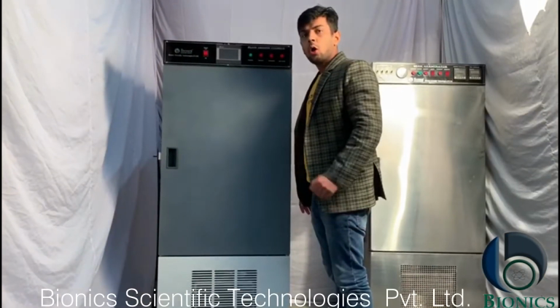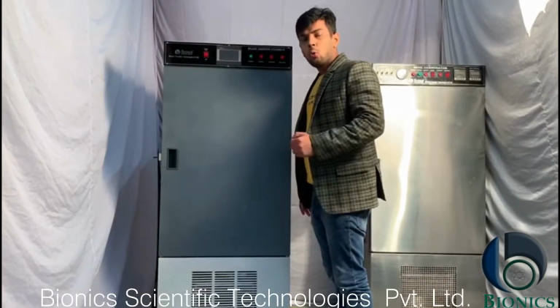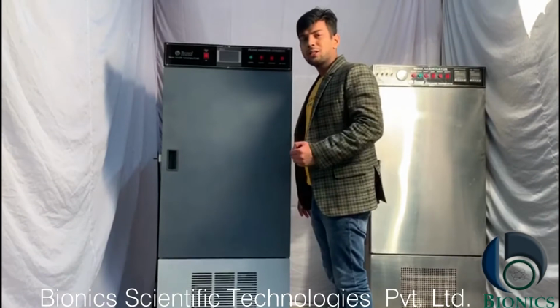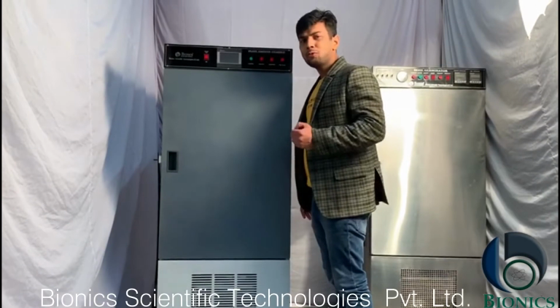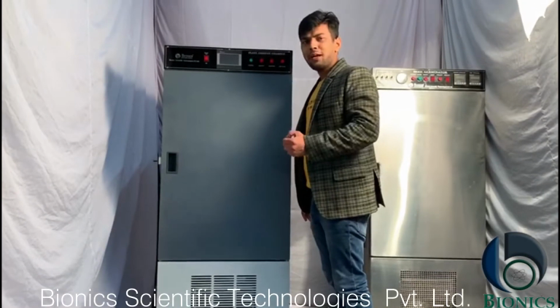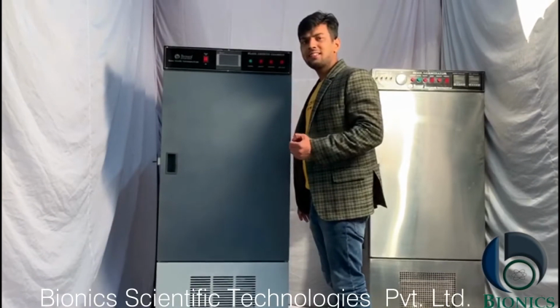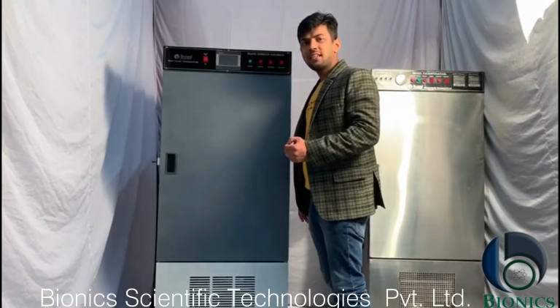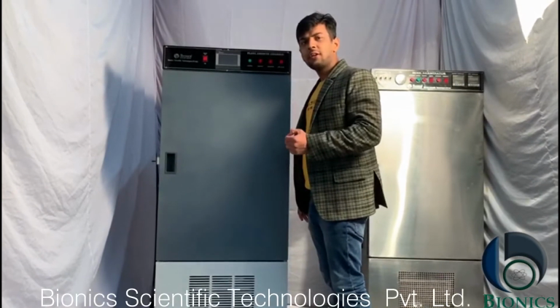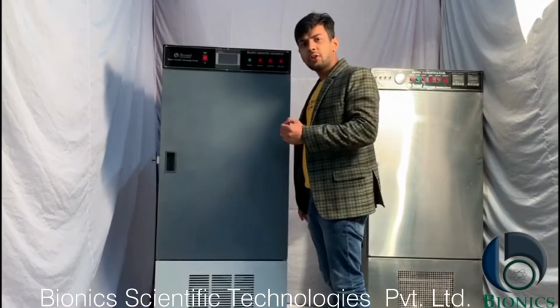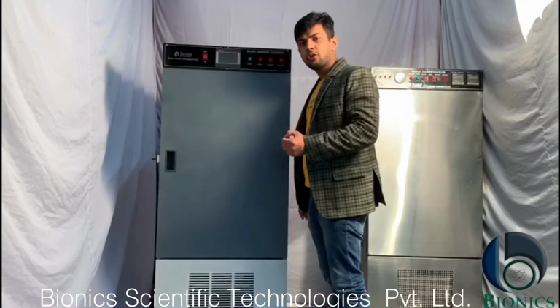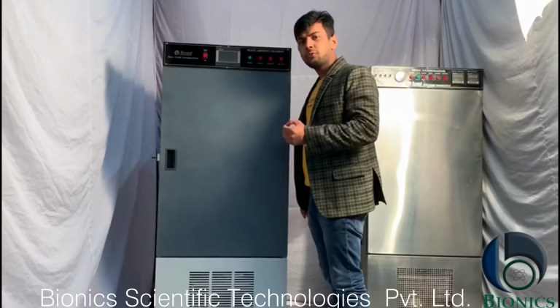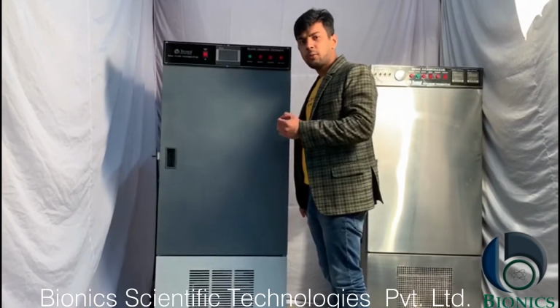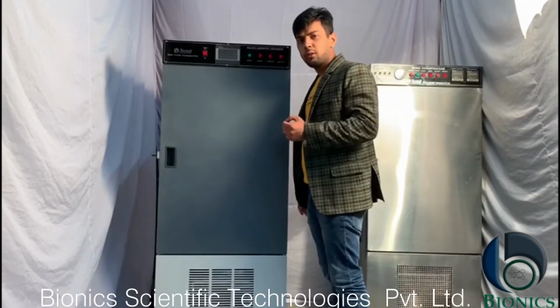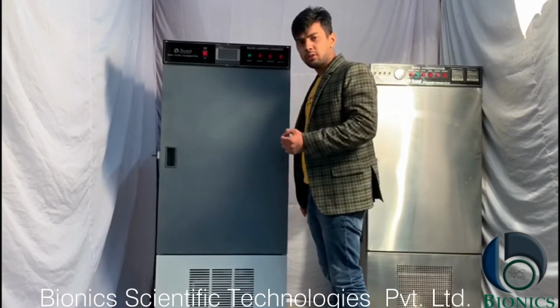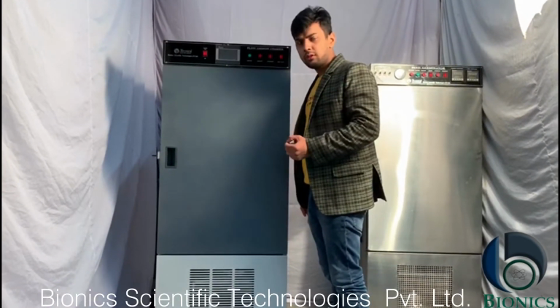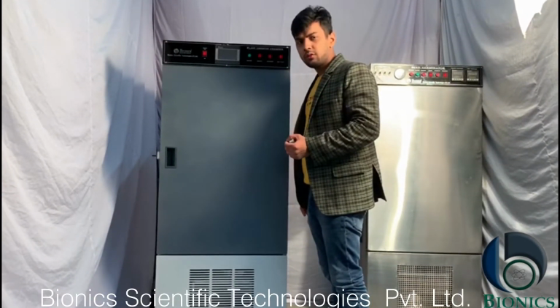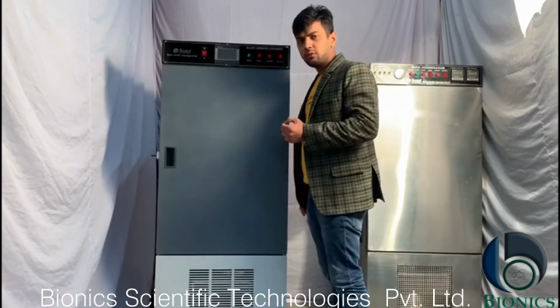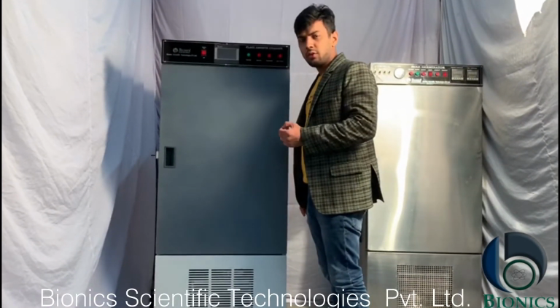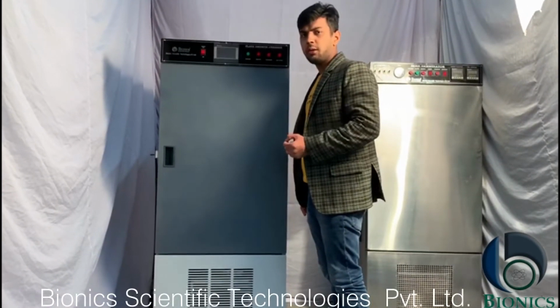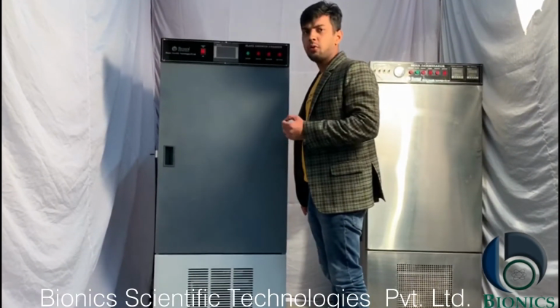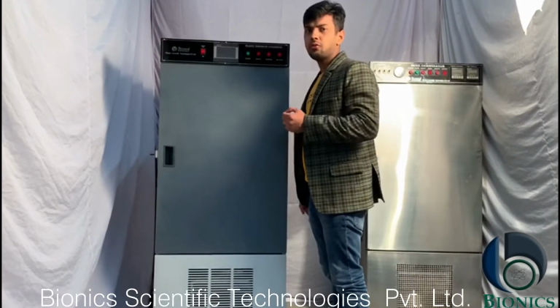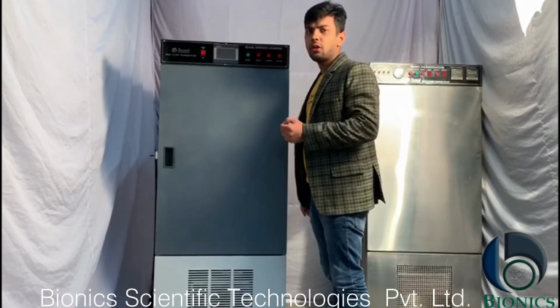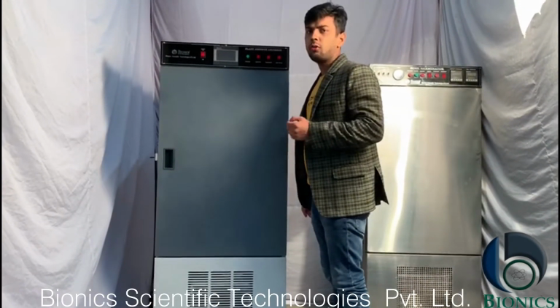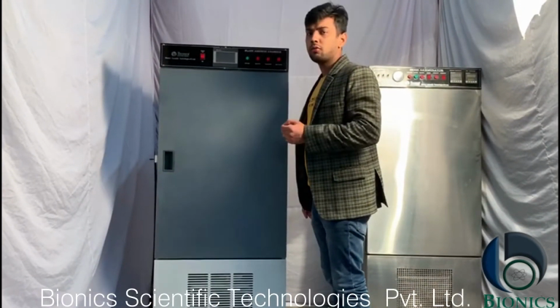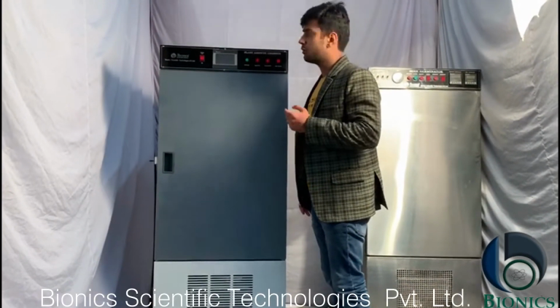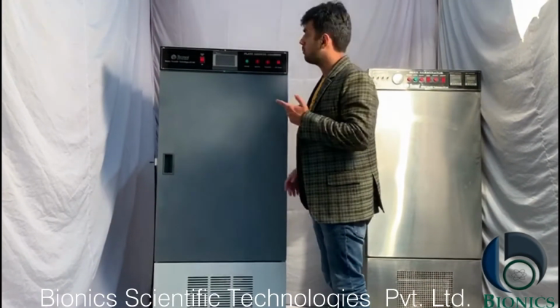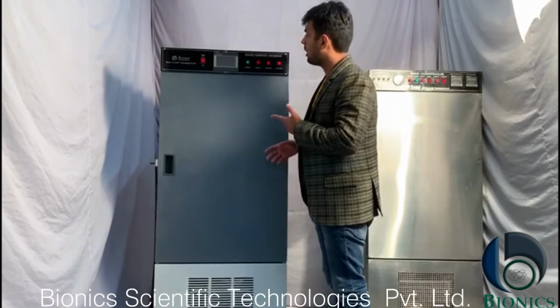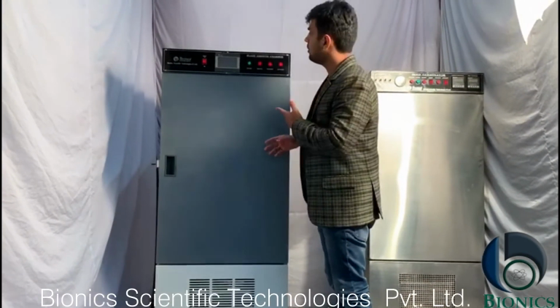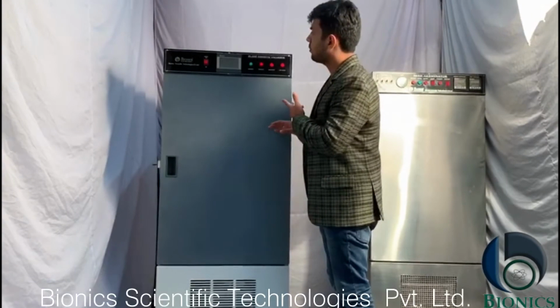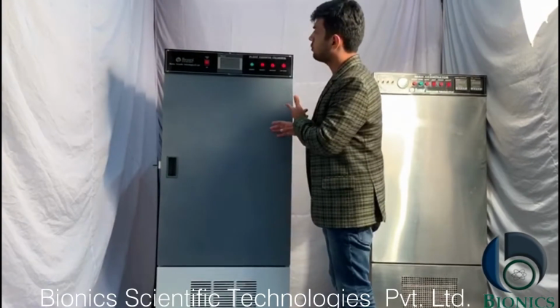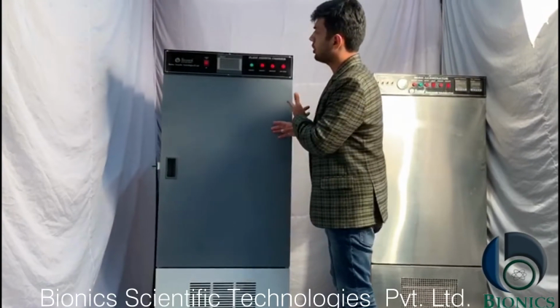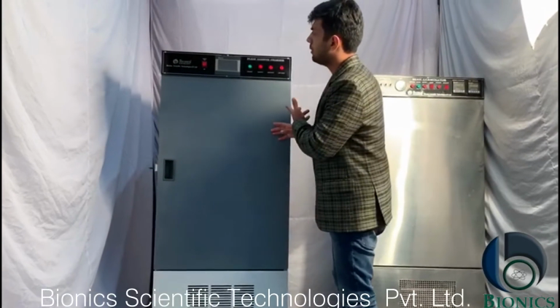Welcome to Bionic Scientific Technologies Pvt Ltd. Today I am going to tell you about this plant growth chamber.